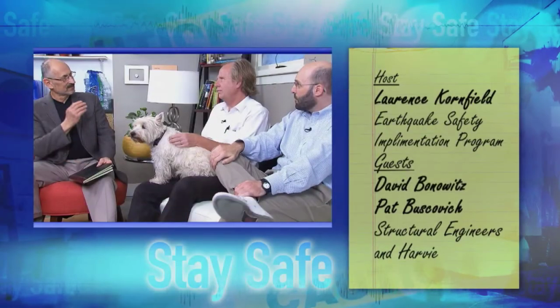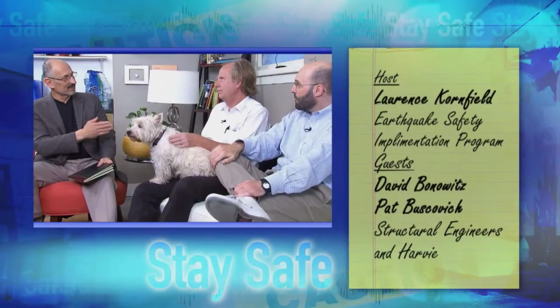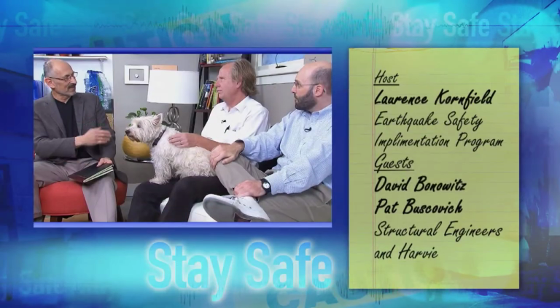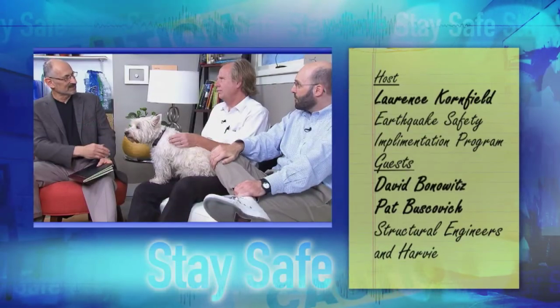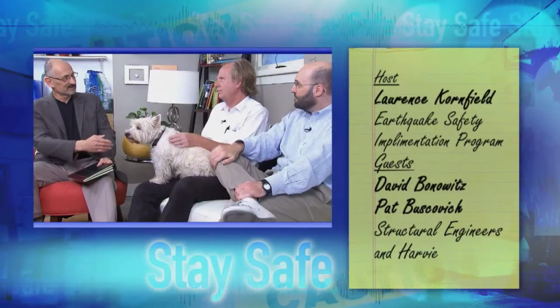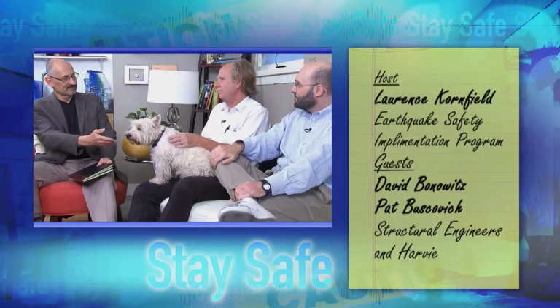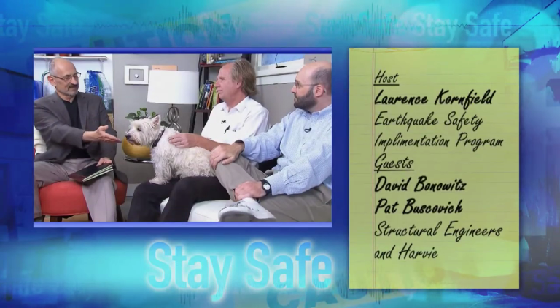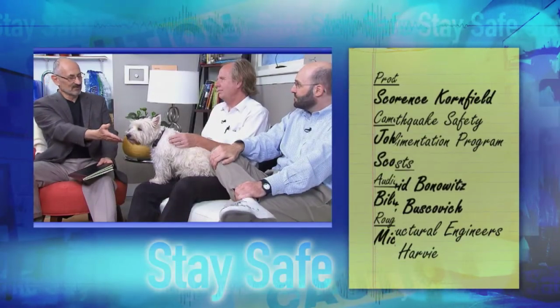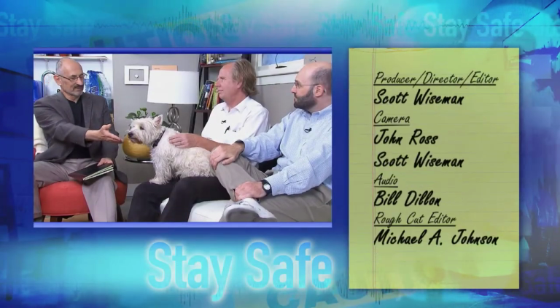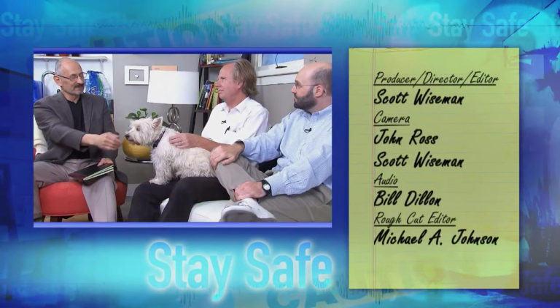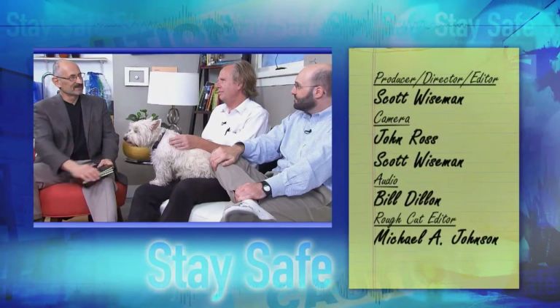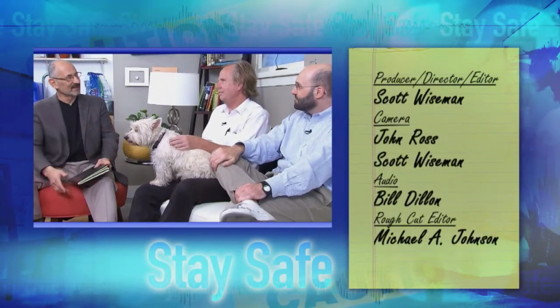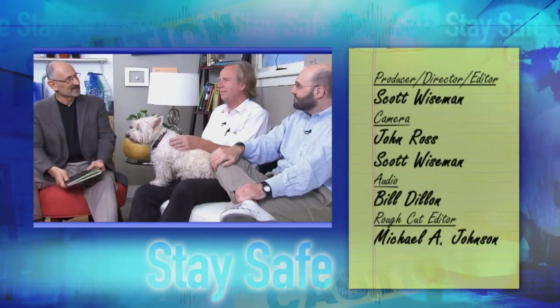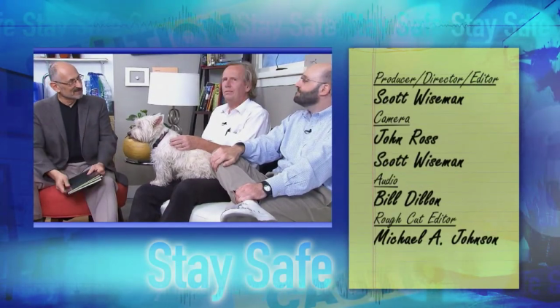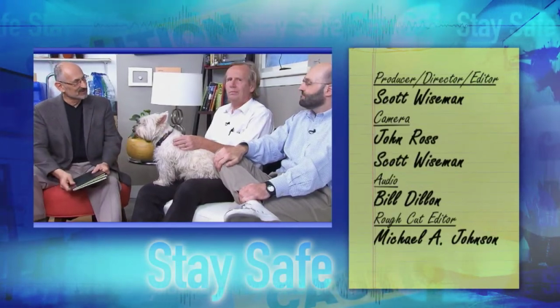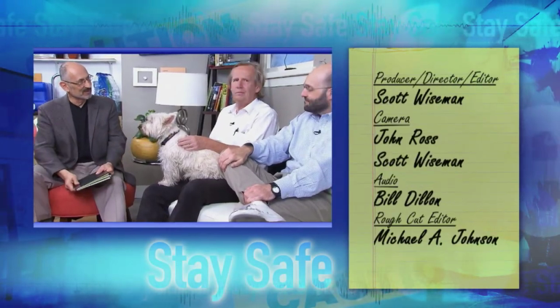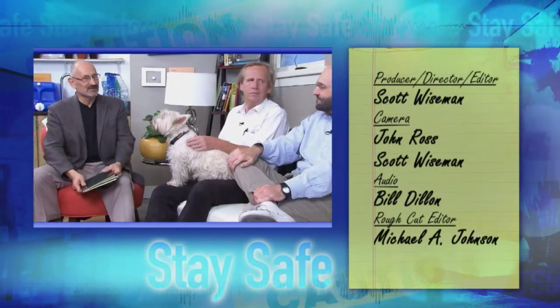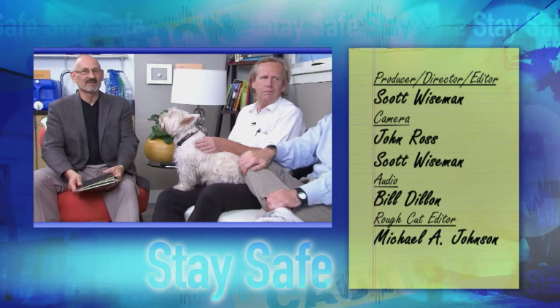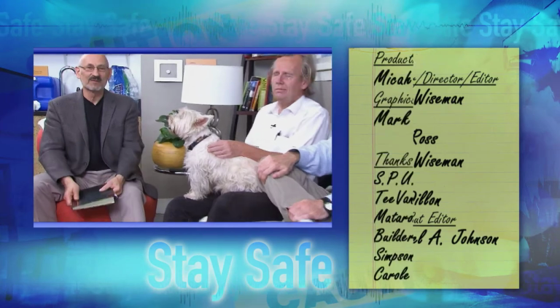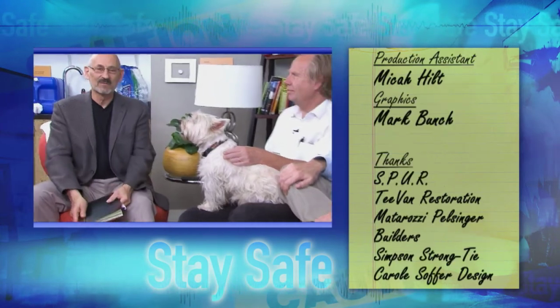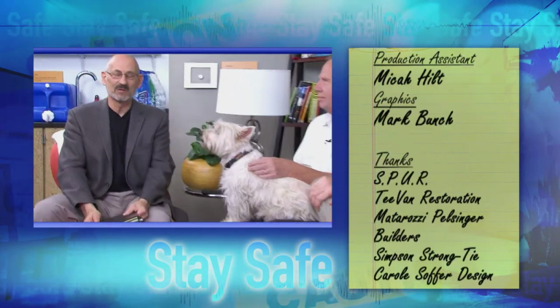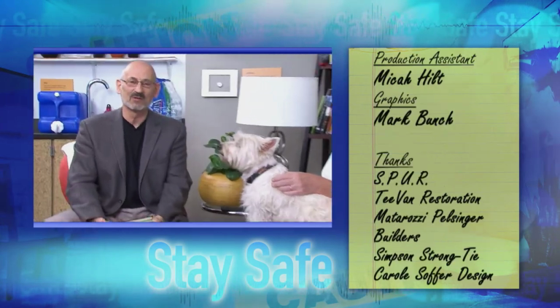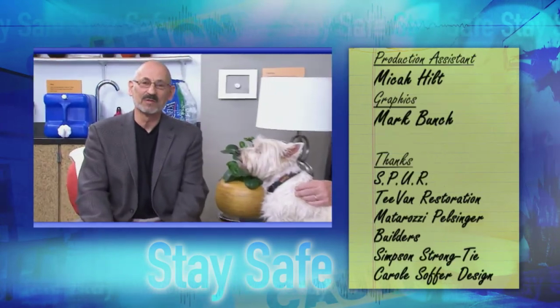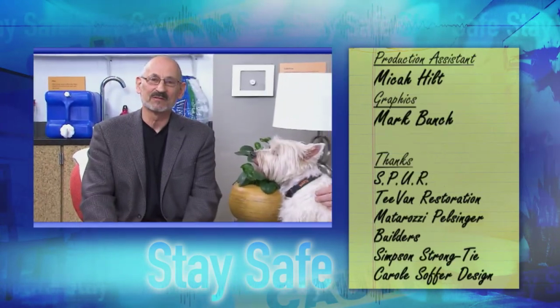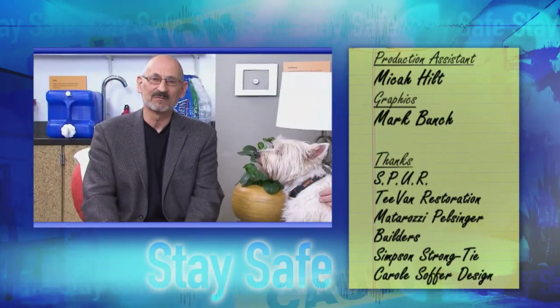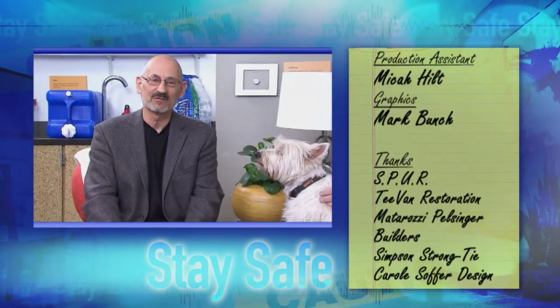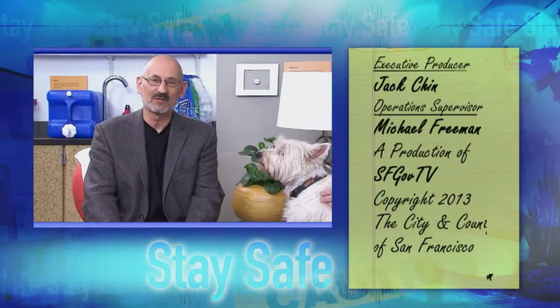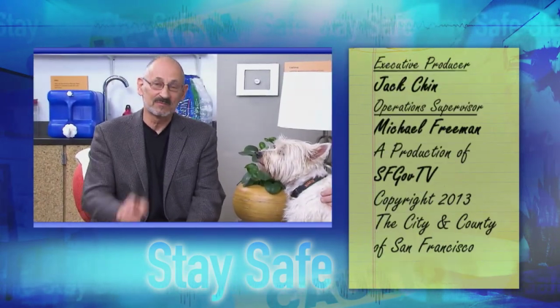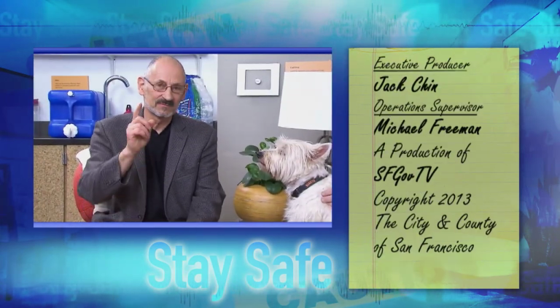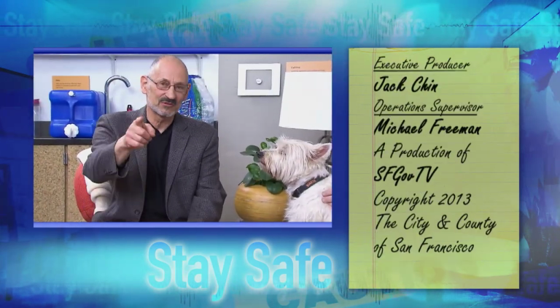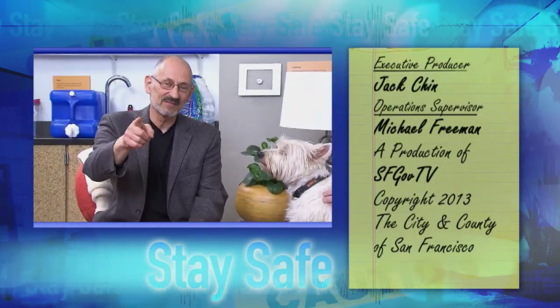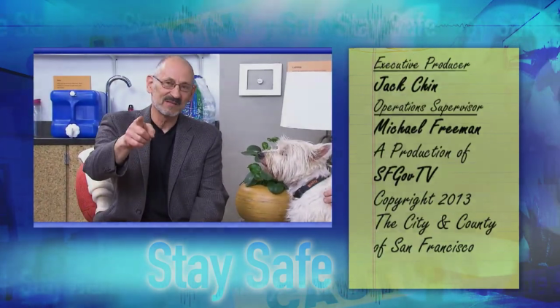Thanks Pat, thanks Harvey, thanks David for joining us. Thank you for joining us on Building San Francisco. Stay safe.